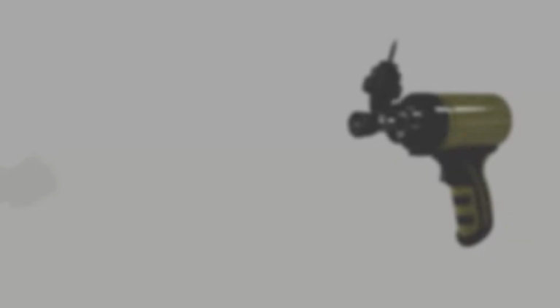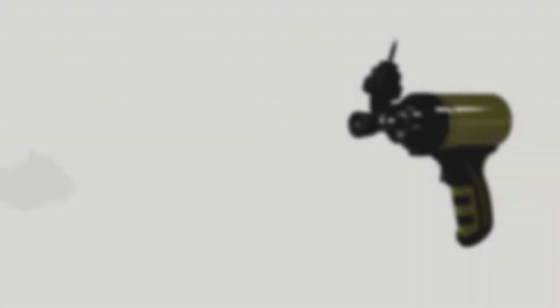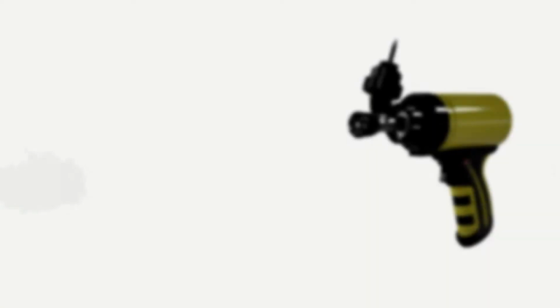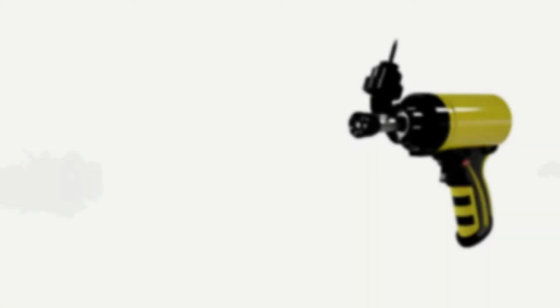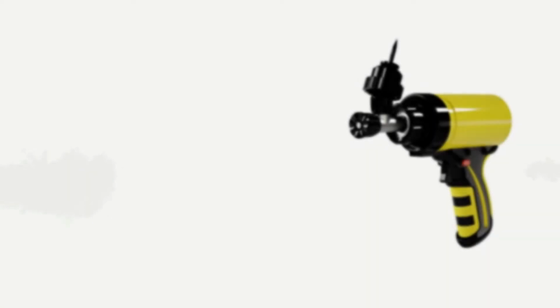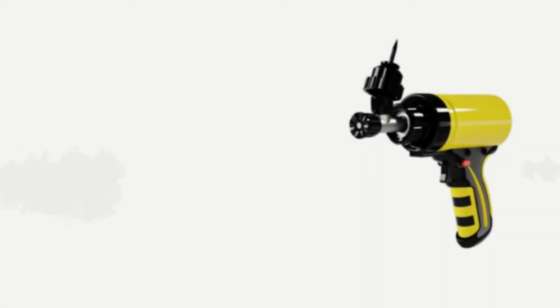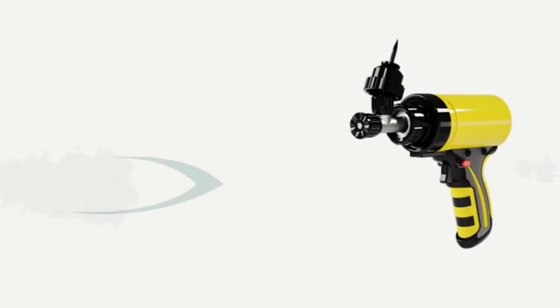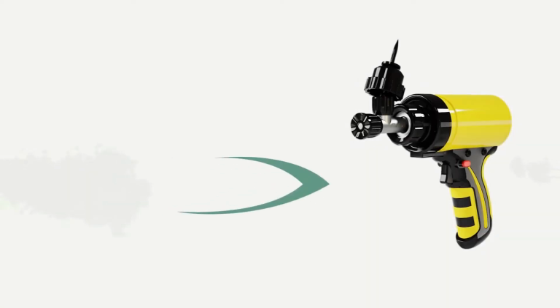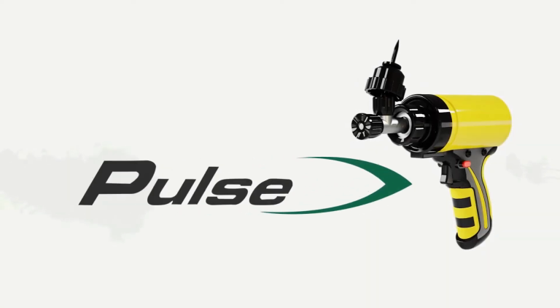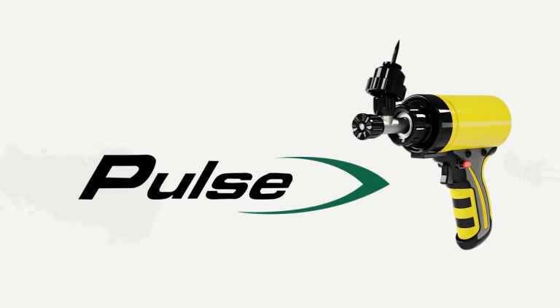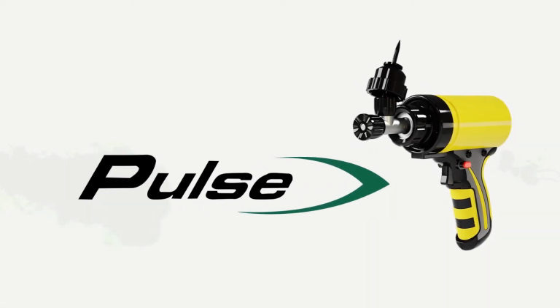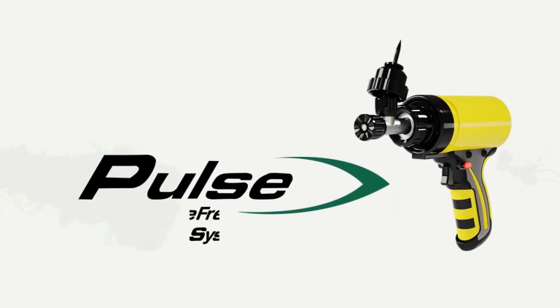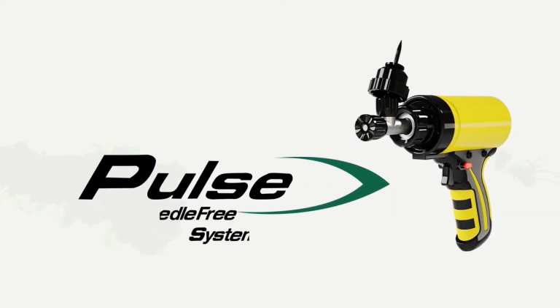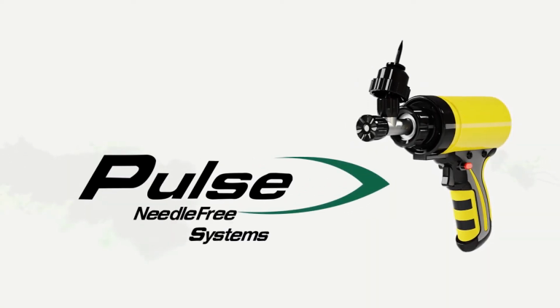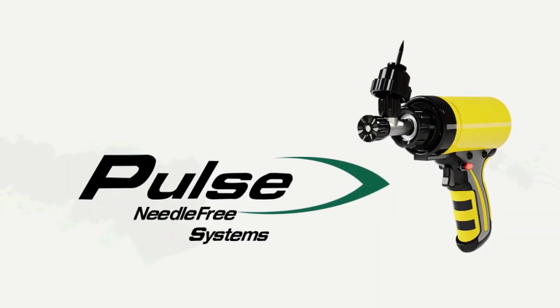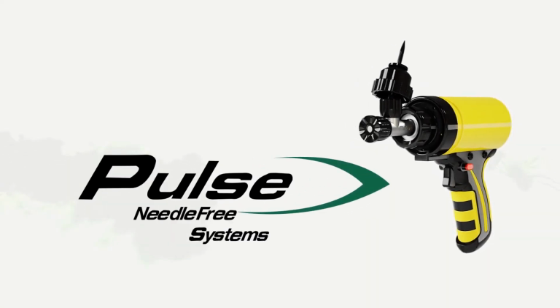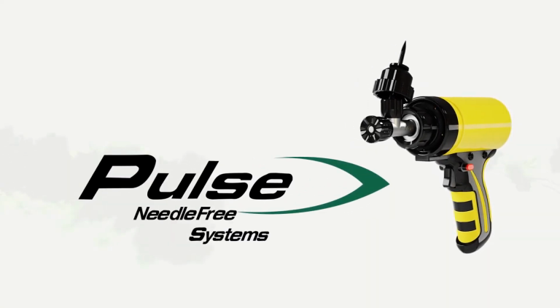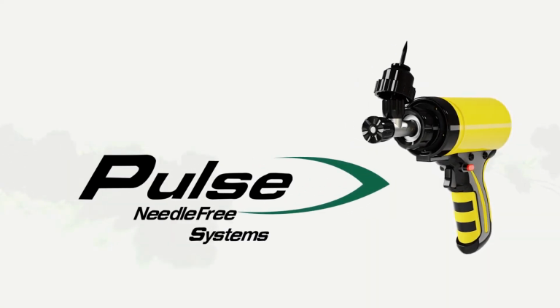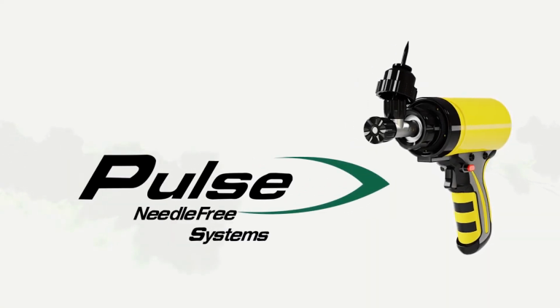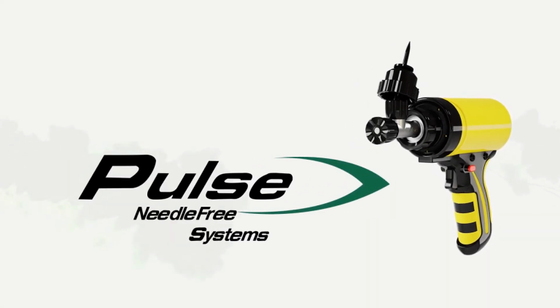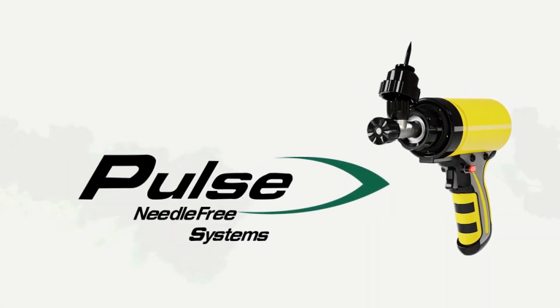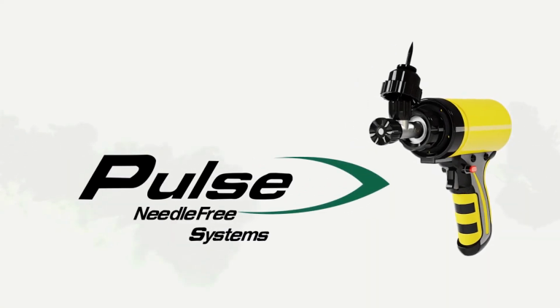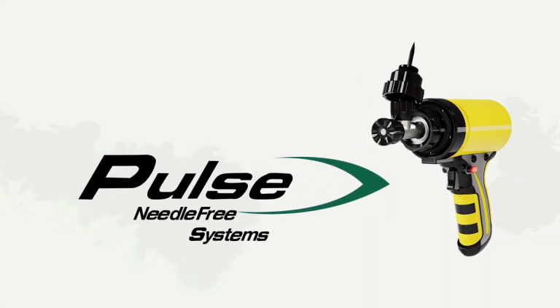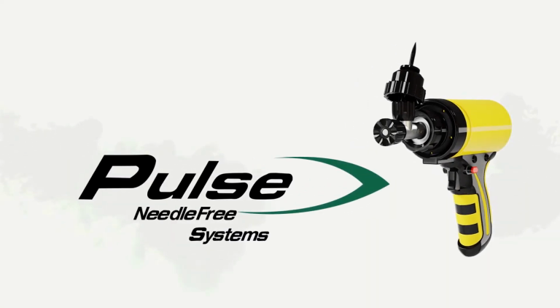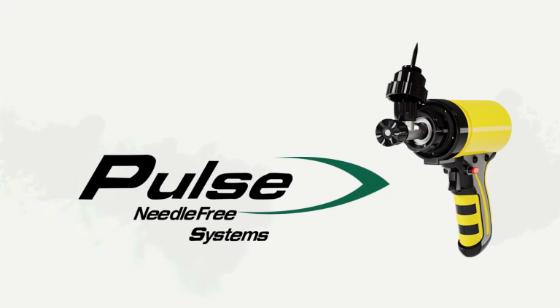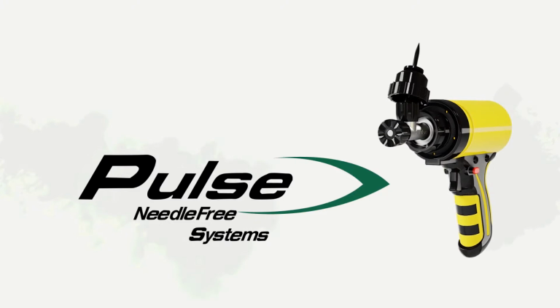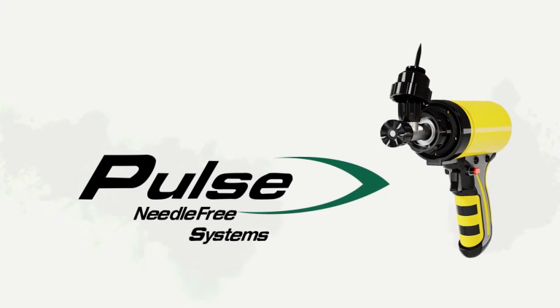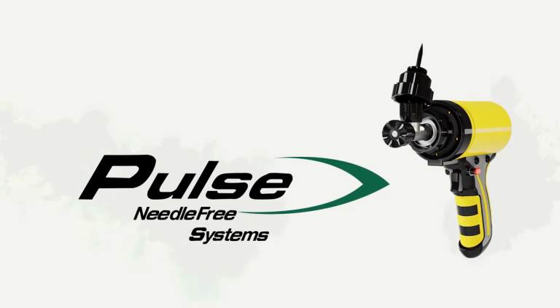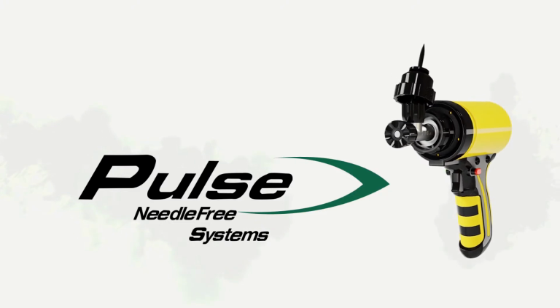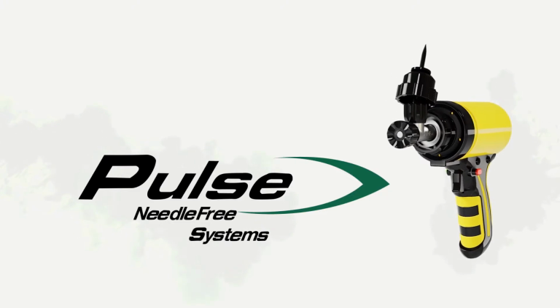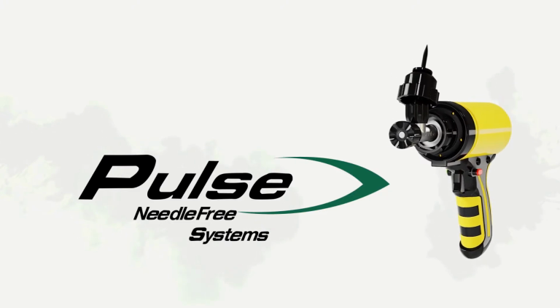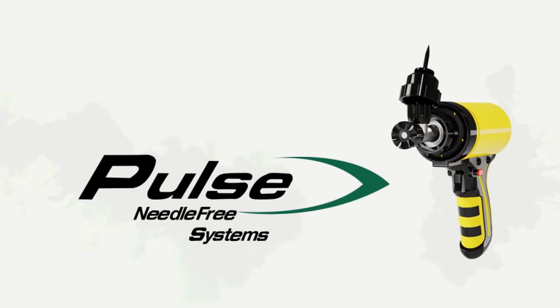Welcome to the FX Device, brought to you by Pulse Needle-Free Systems. Let's go needle-free!